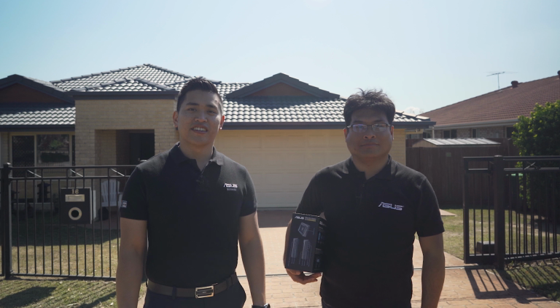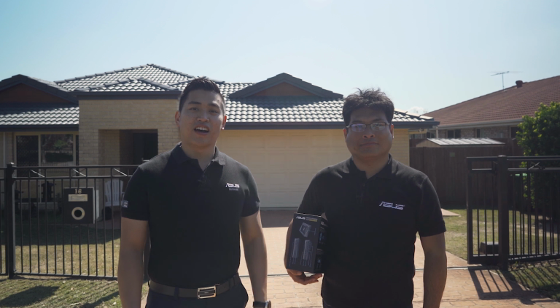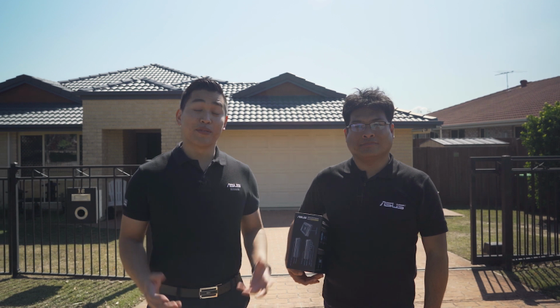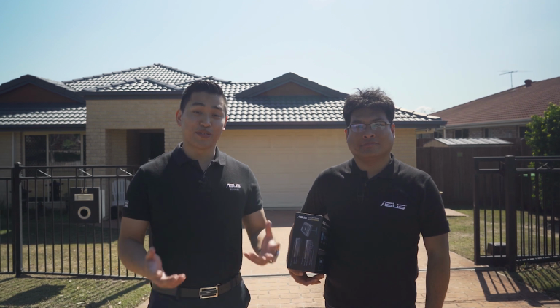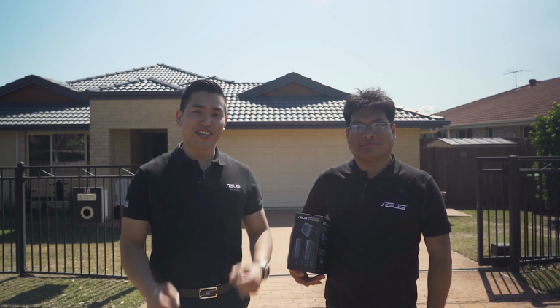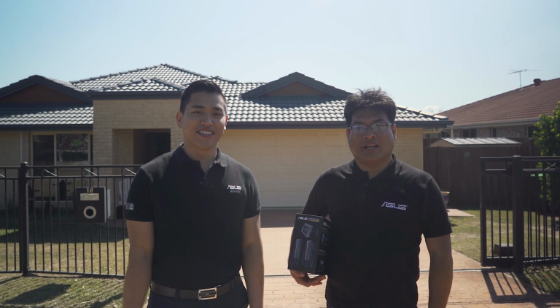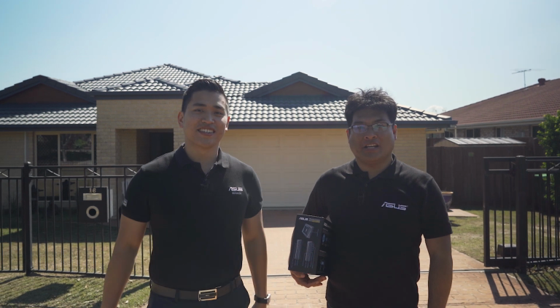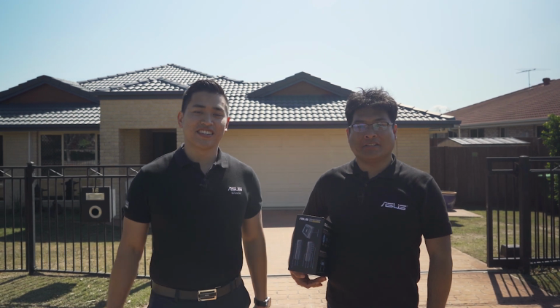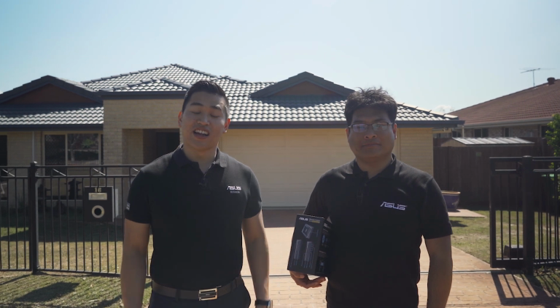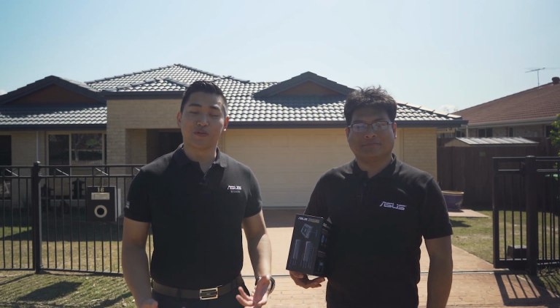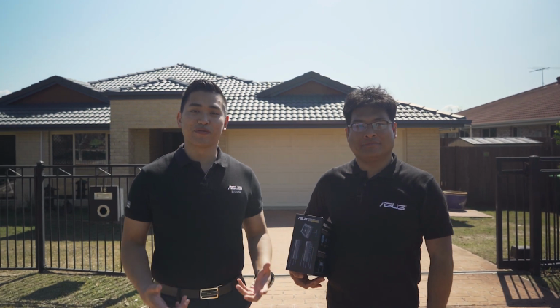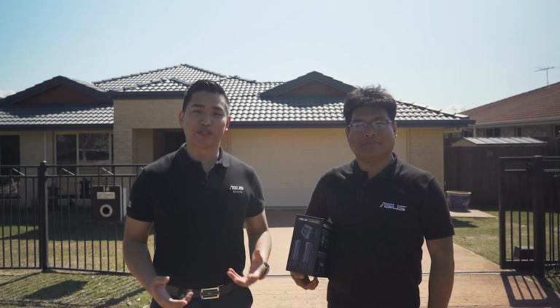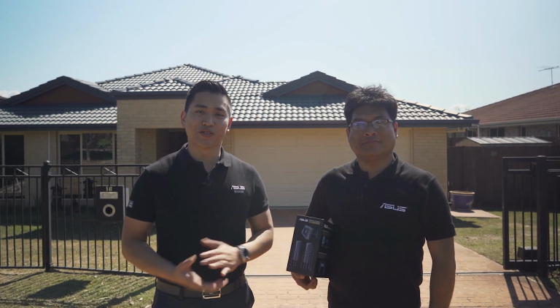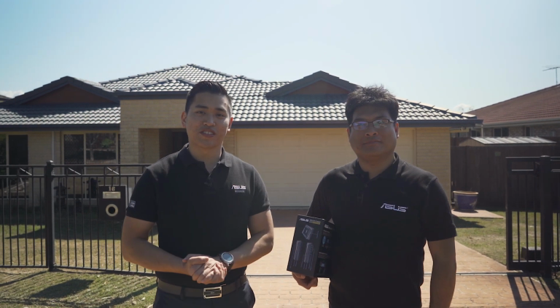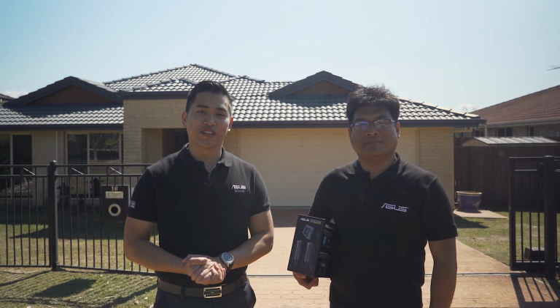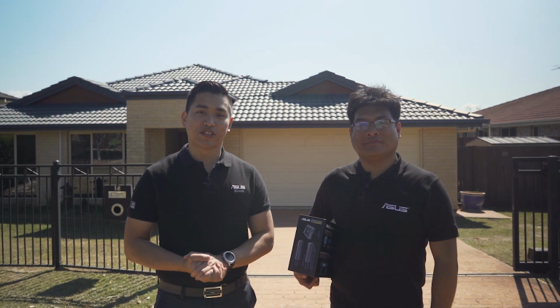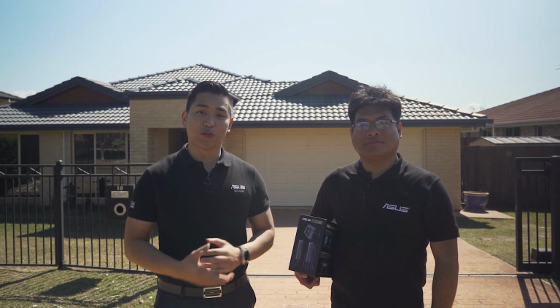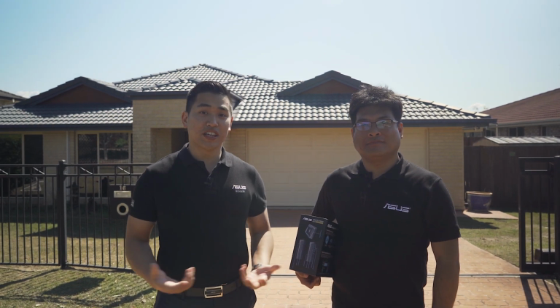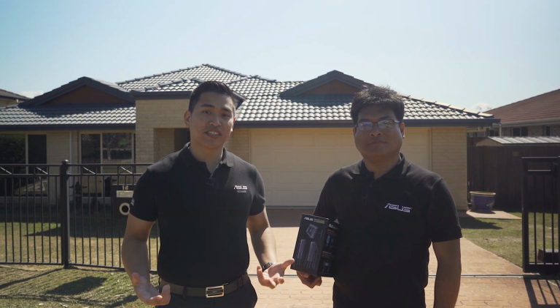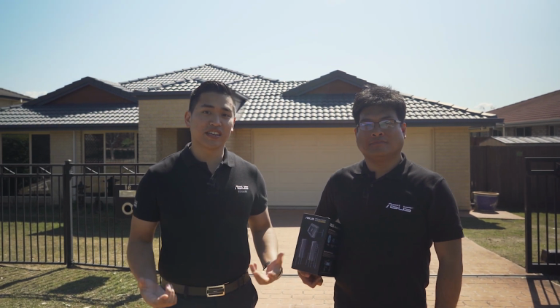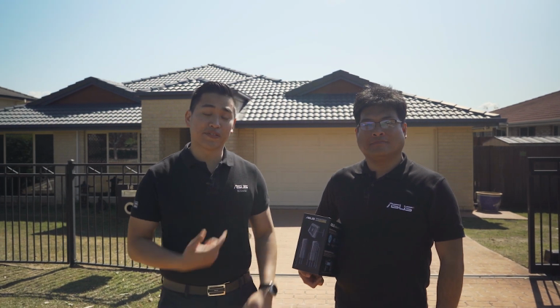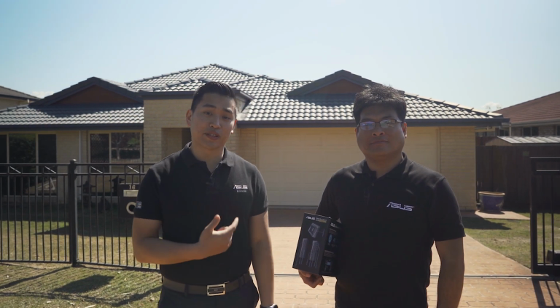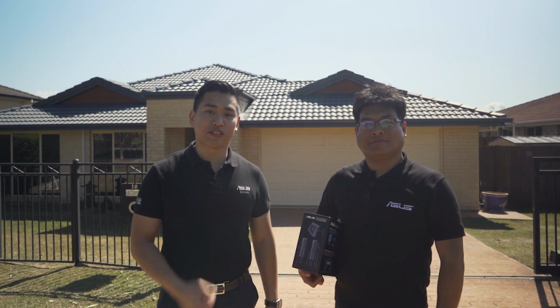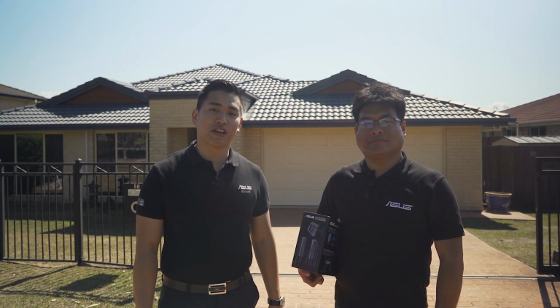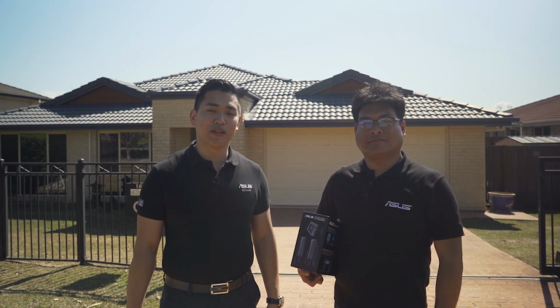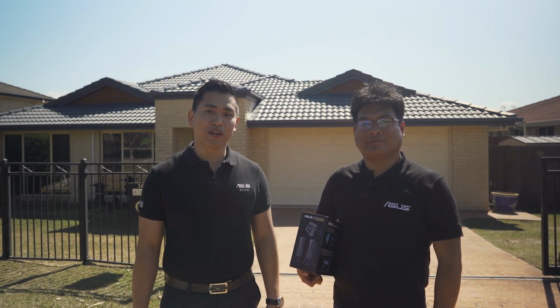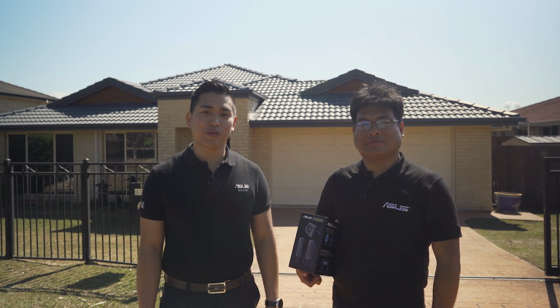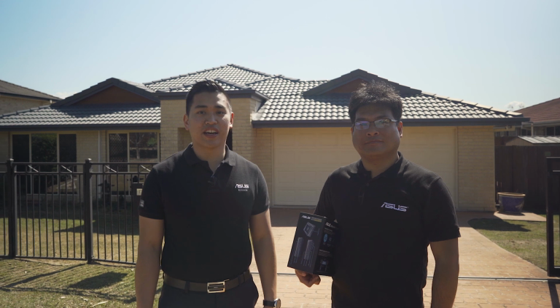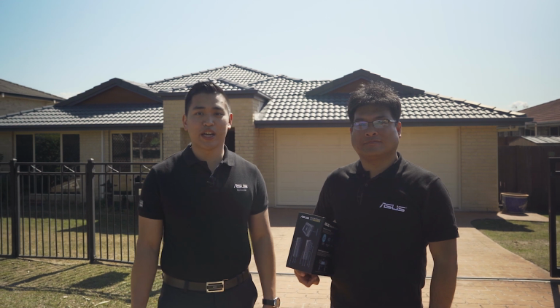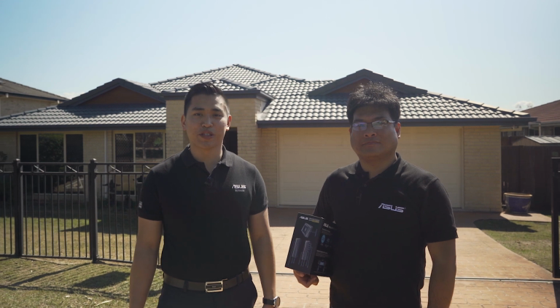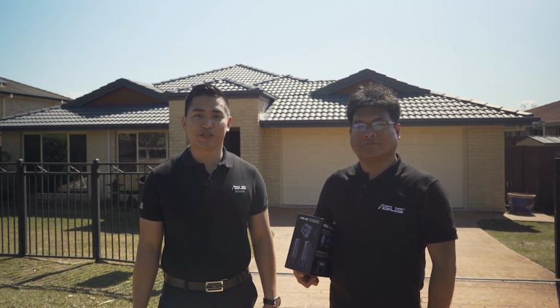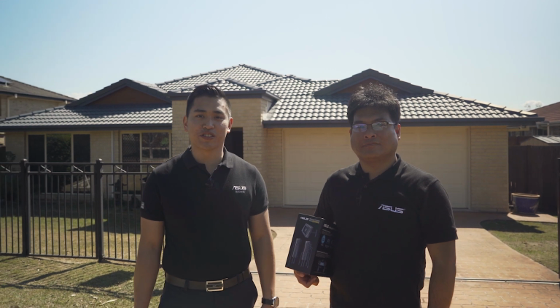Hi, my name is Ray. Hi, Jack. And we're from ASUS. We're here today to fix Chris's home network with our AIMS Solution.